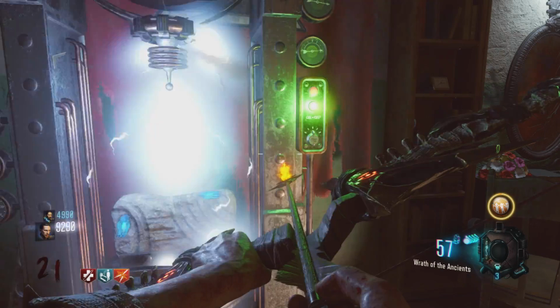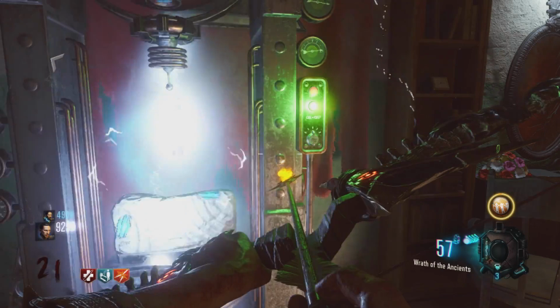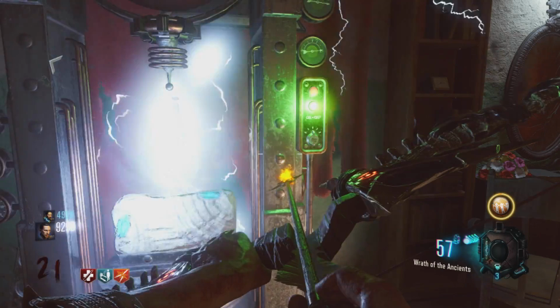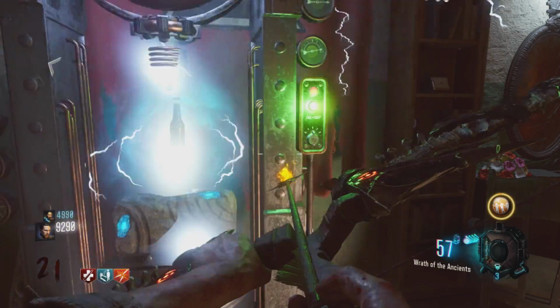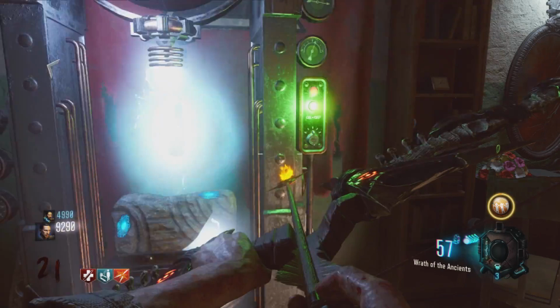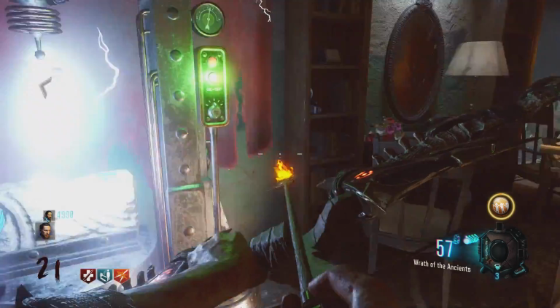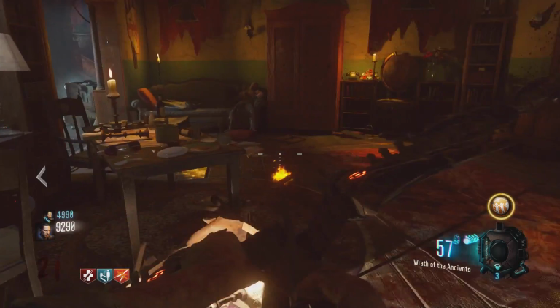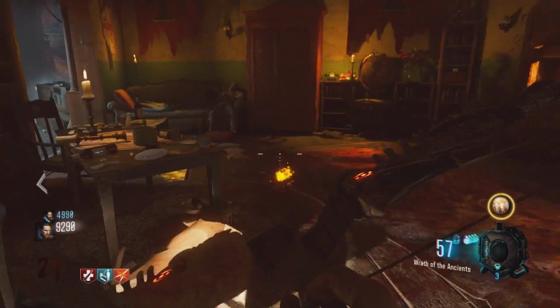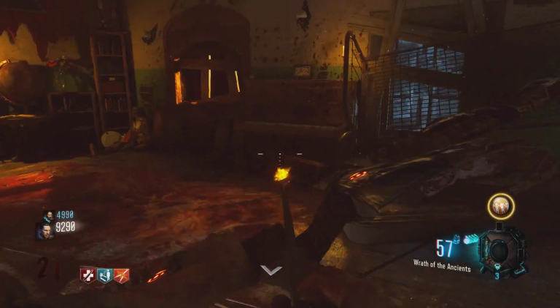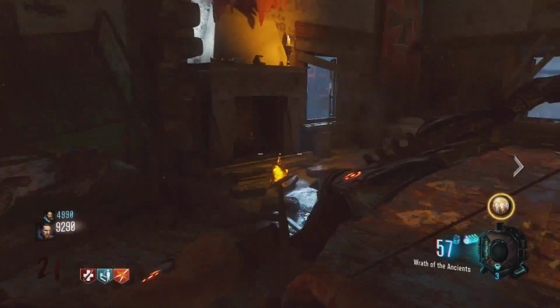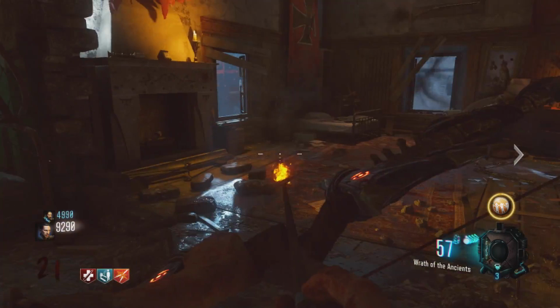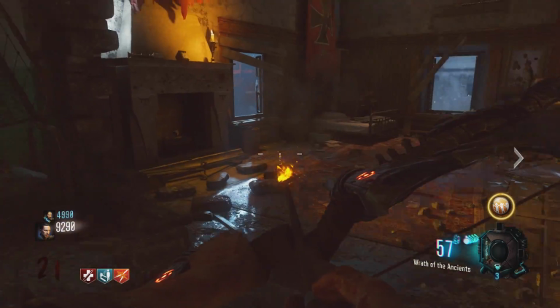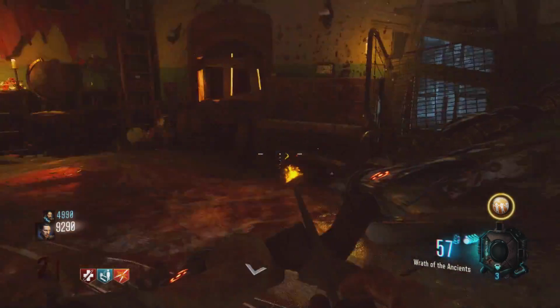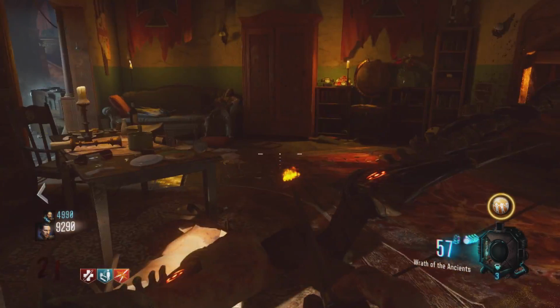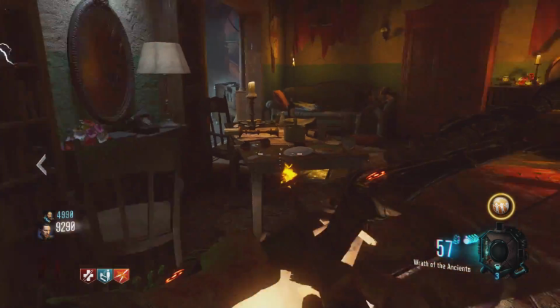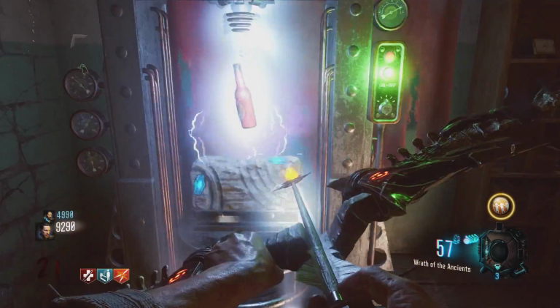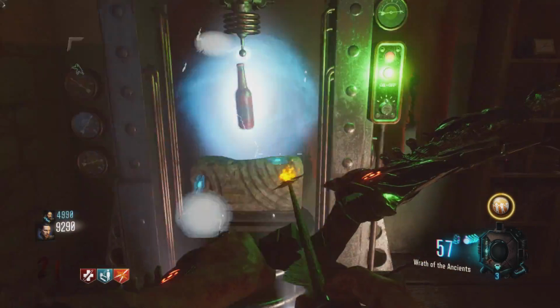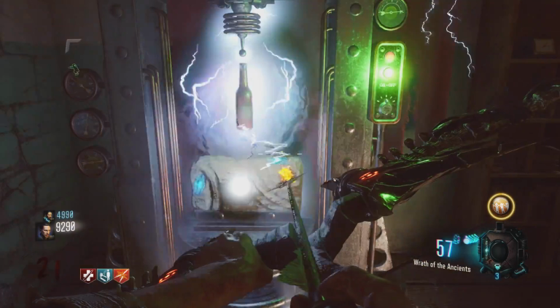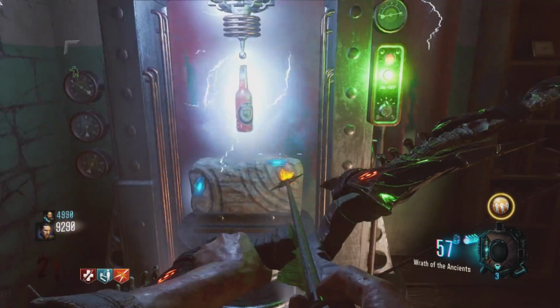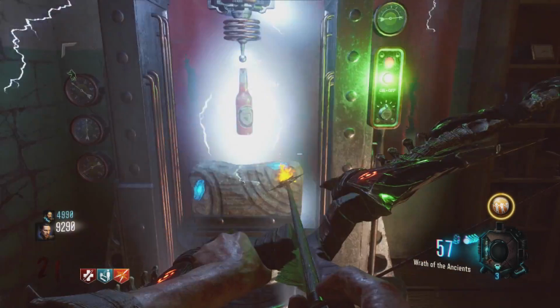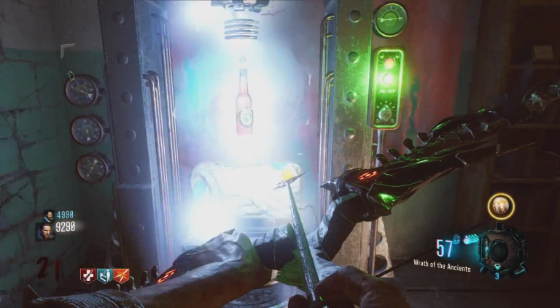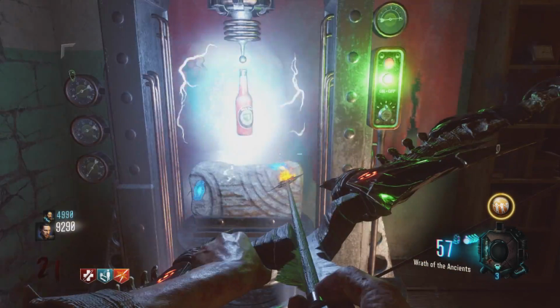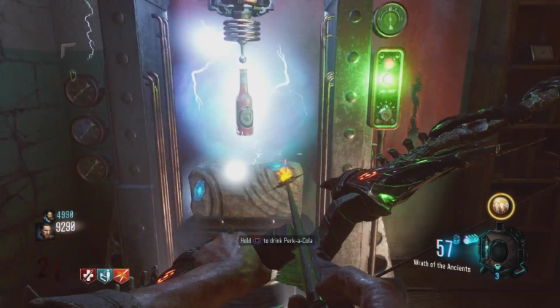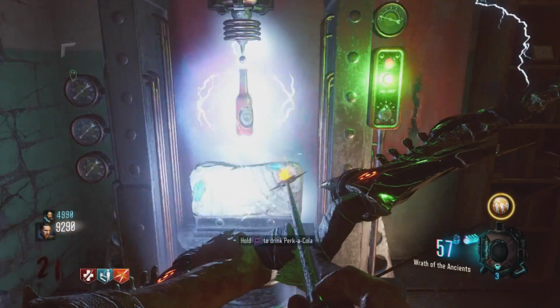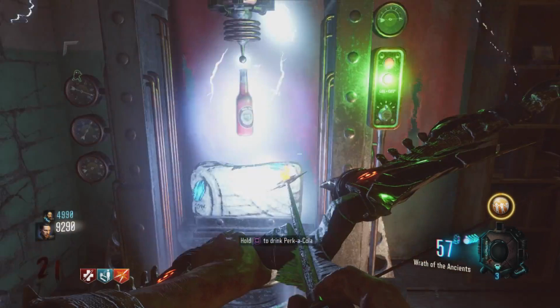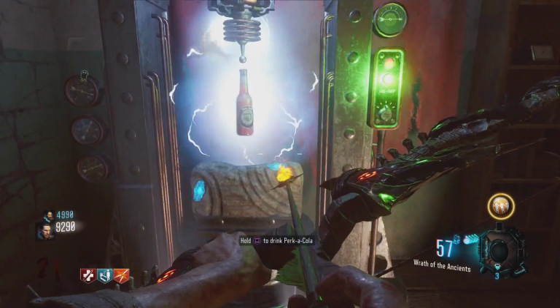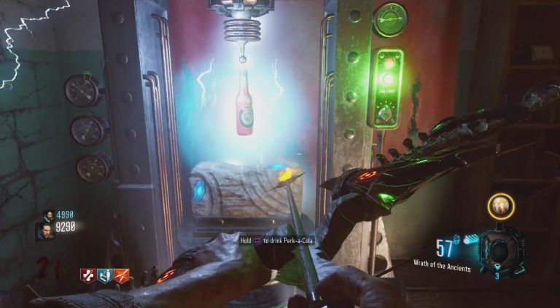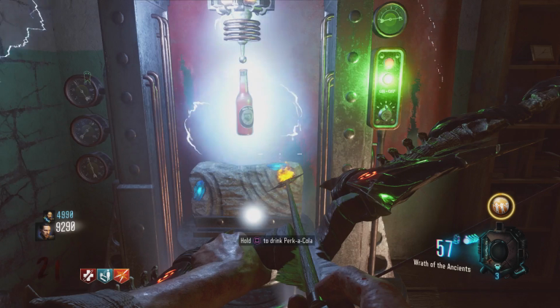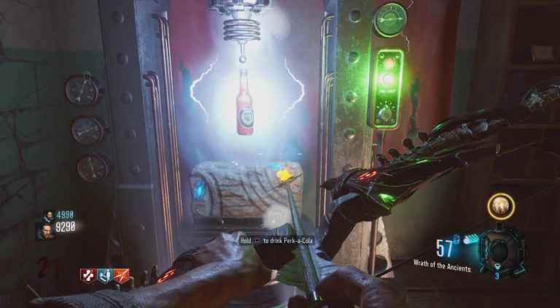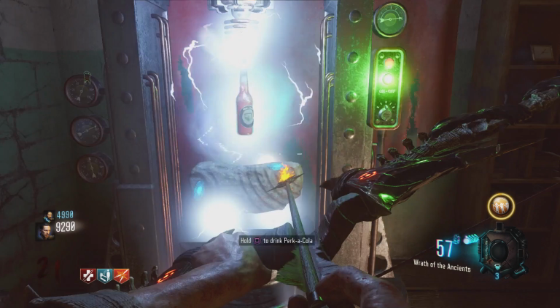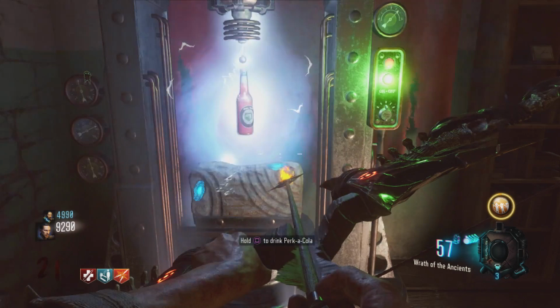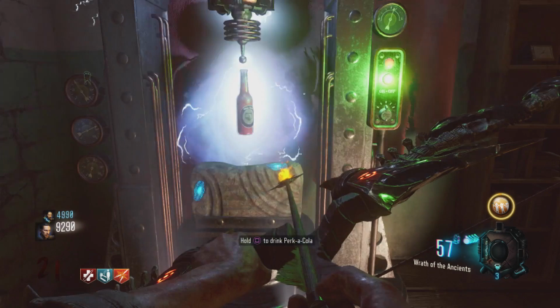If you don't know what Wonderfizz is, it gives you a random perk — one of nine perks for 1500 points — so it's a very good option.